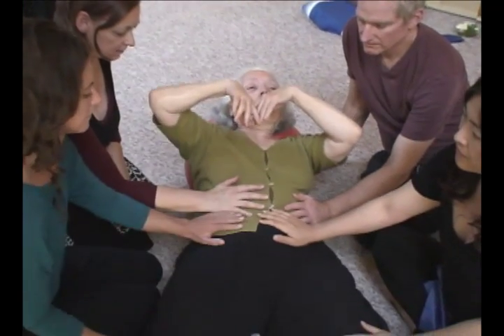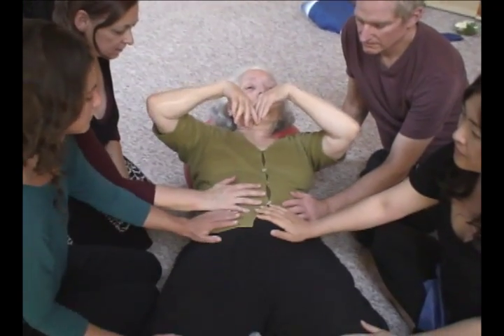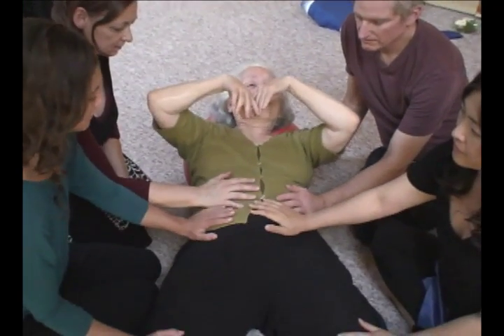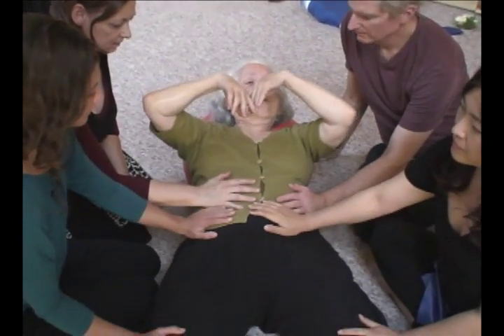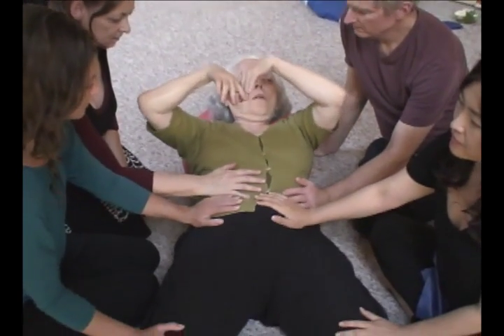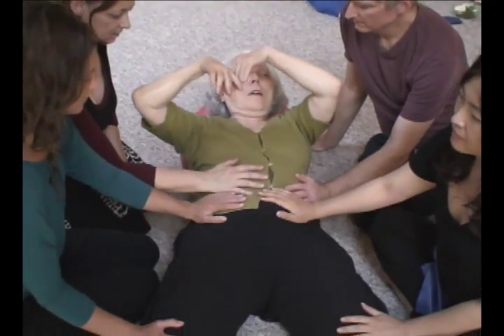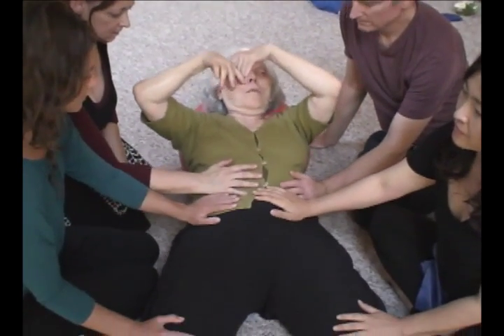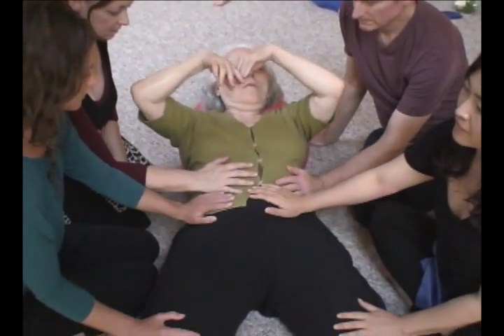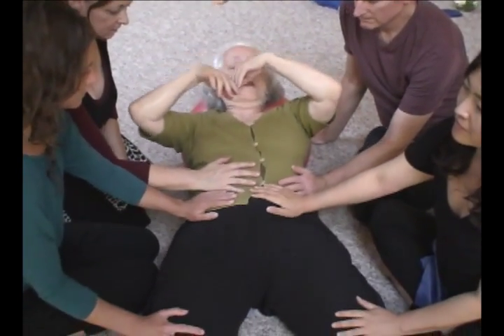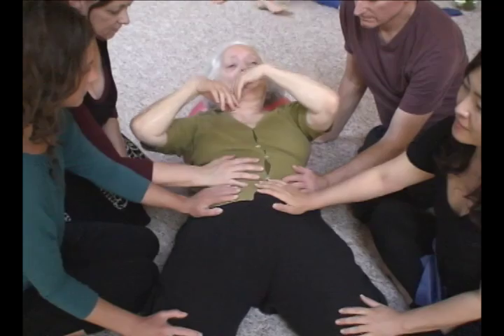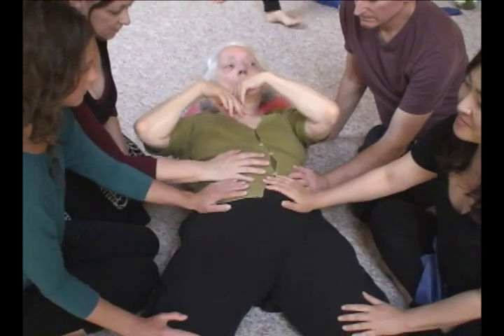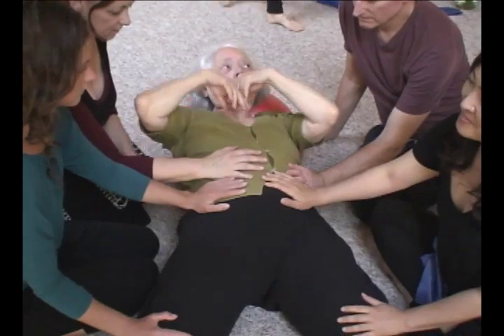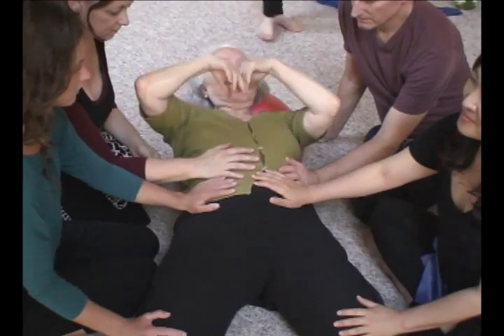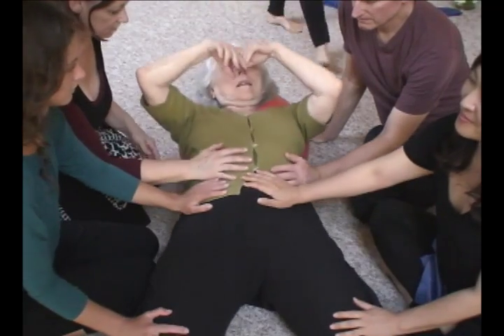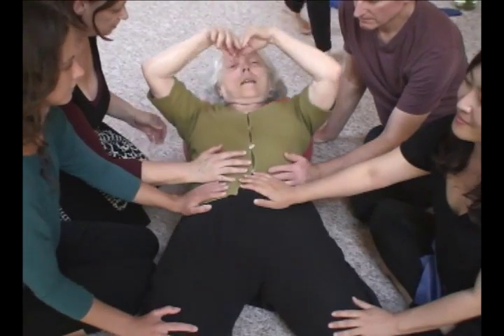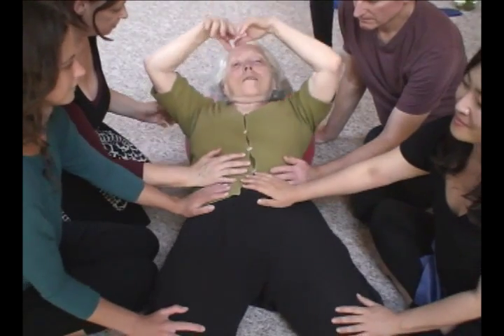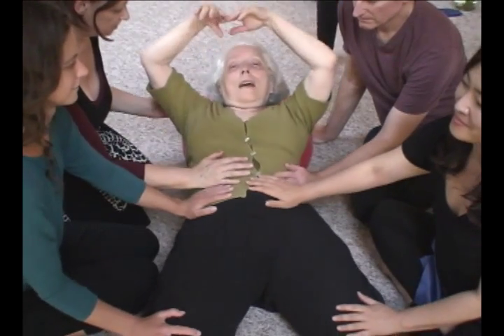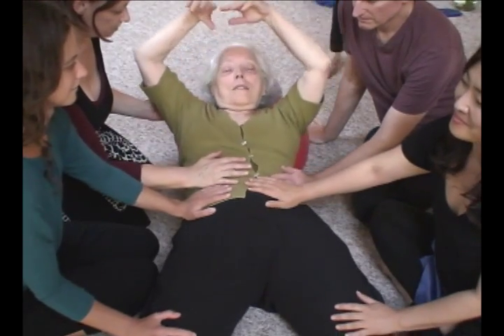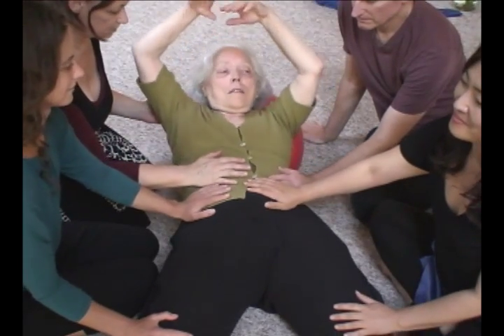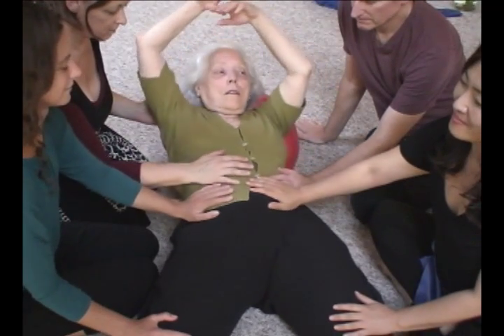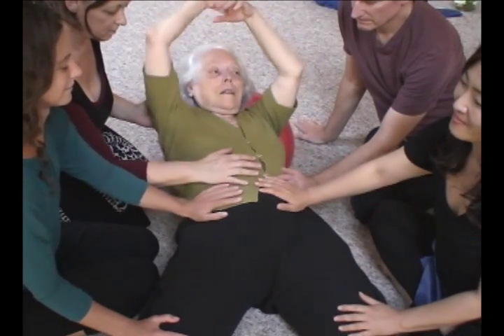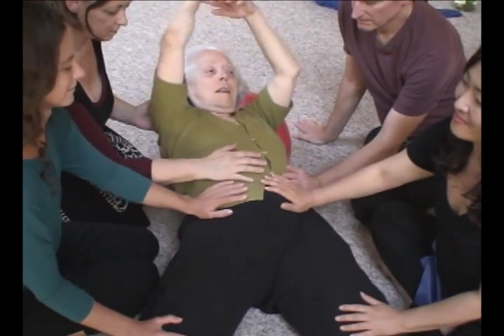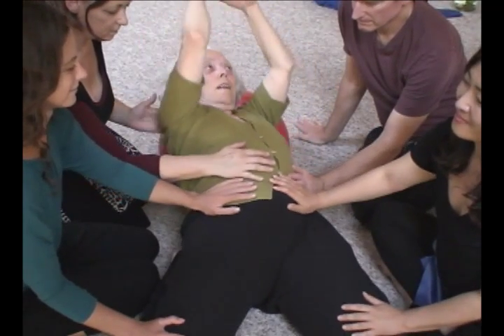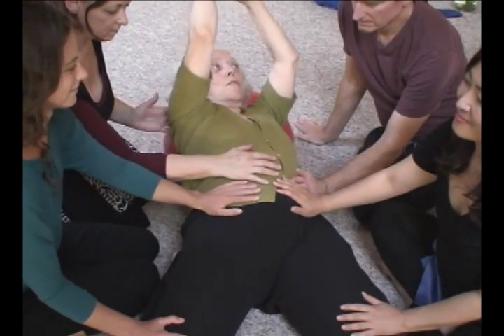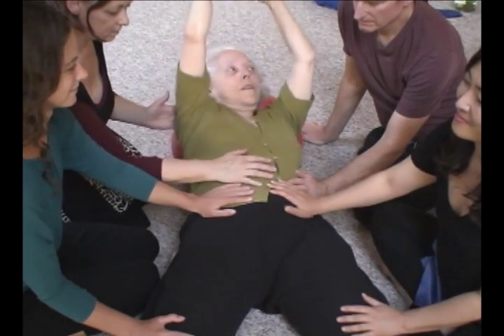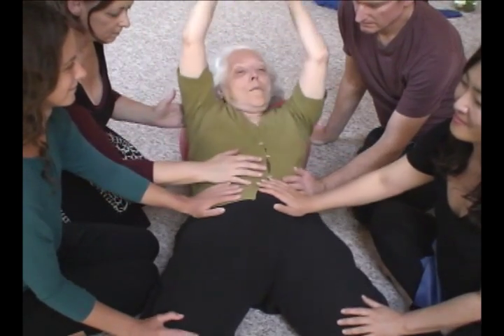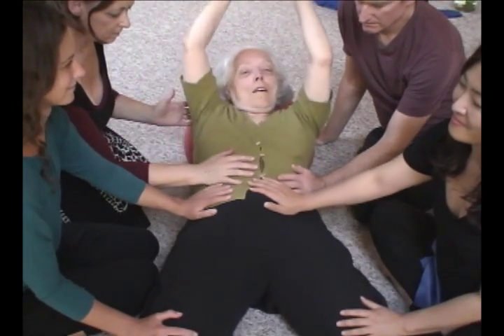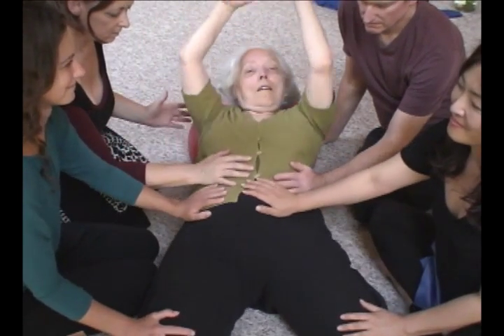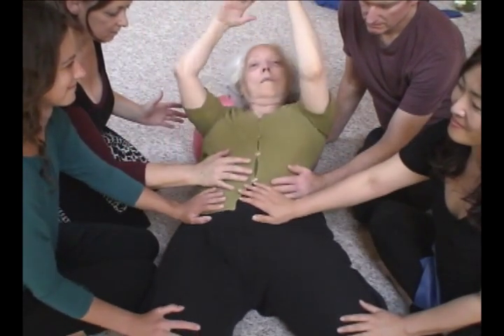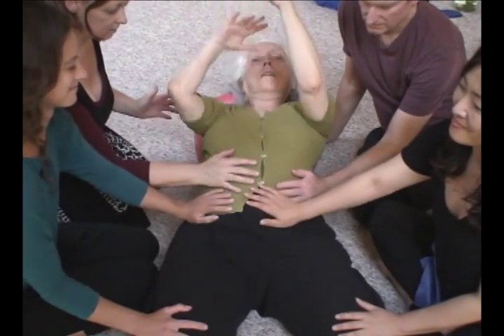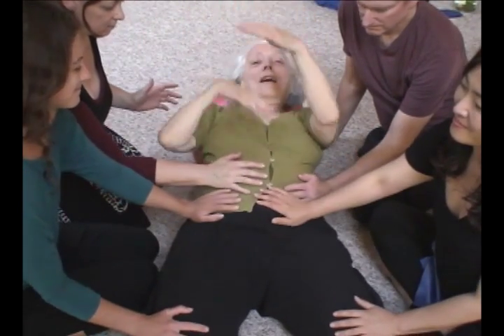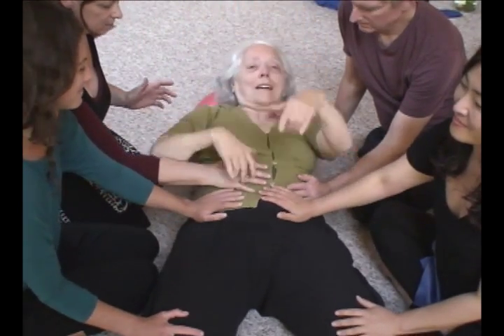A fascia movement versus an organ movement — it's fascia, going through my arms and legs.